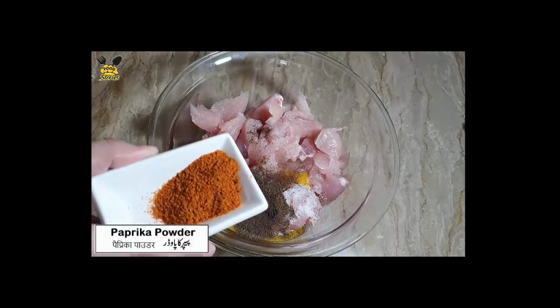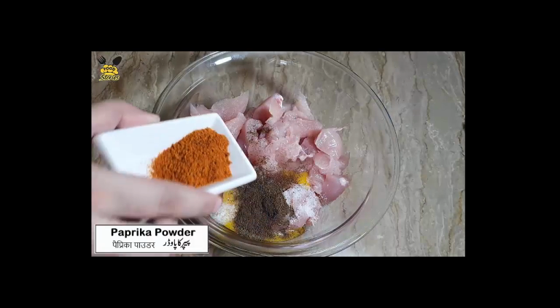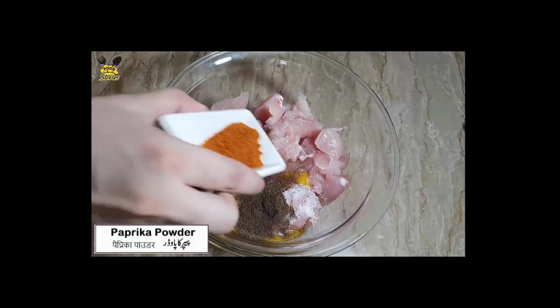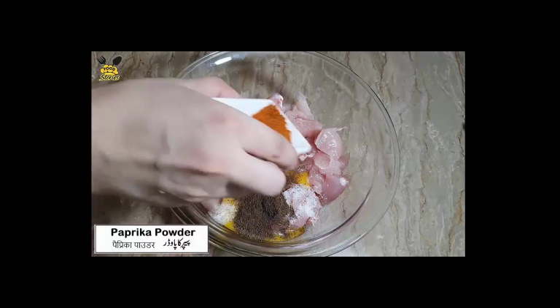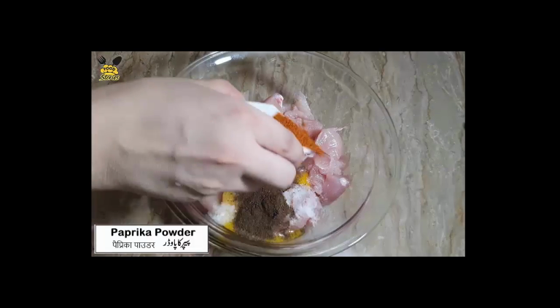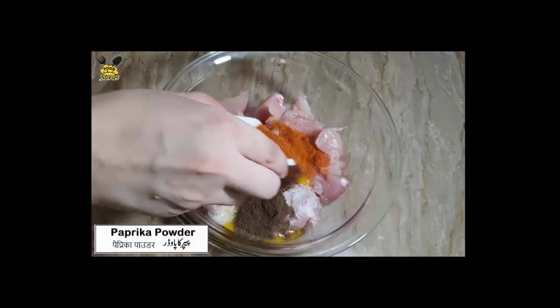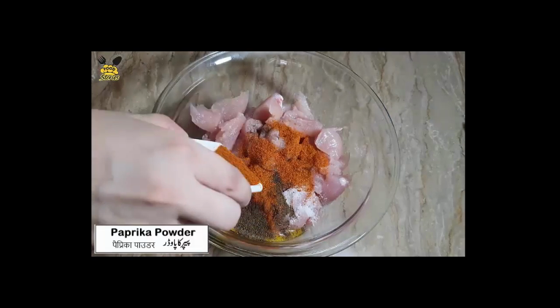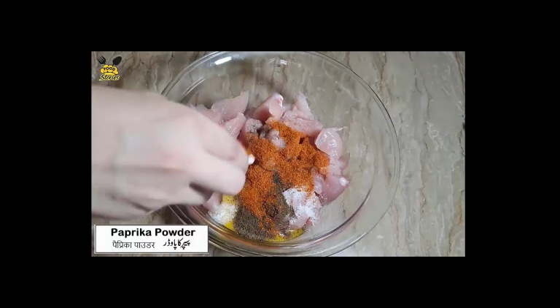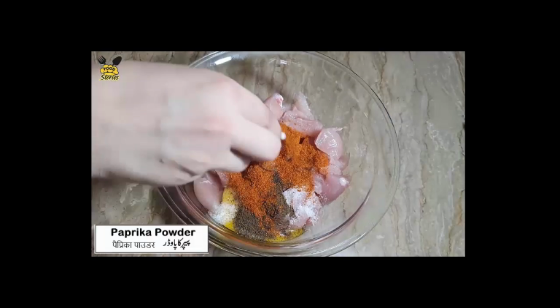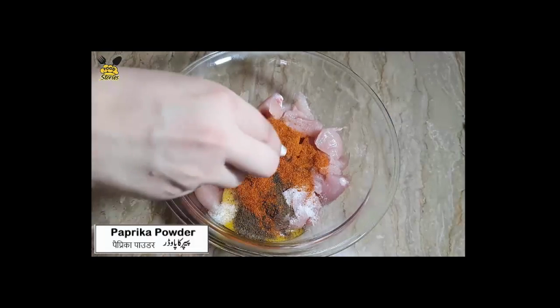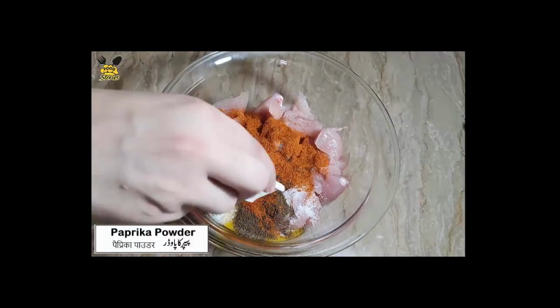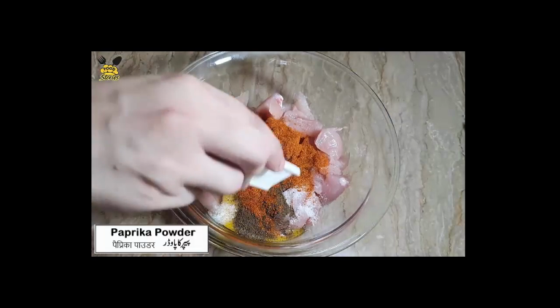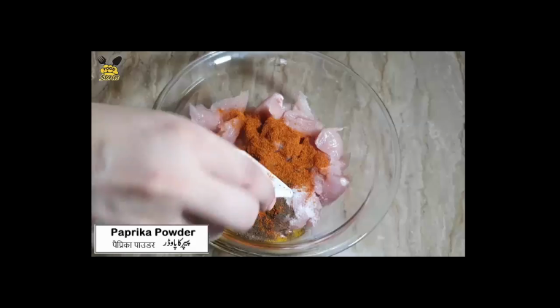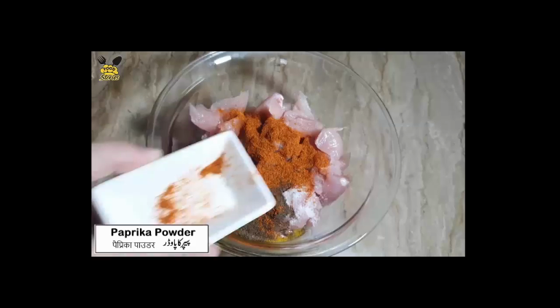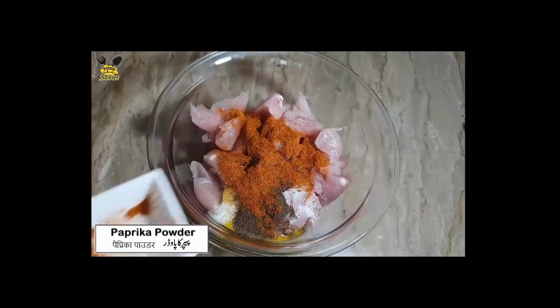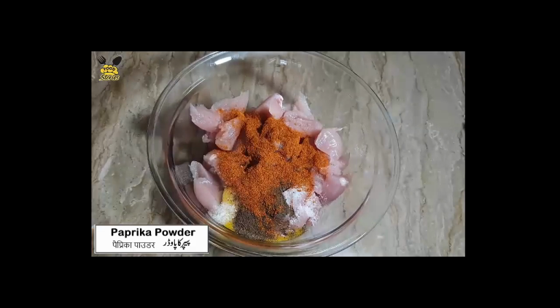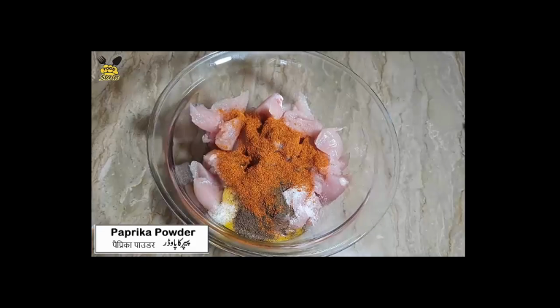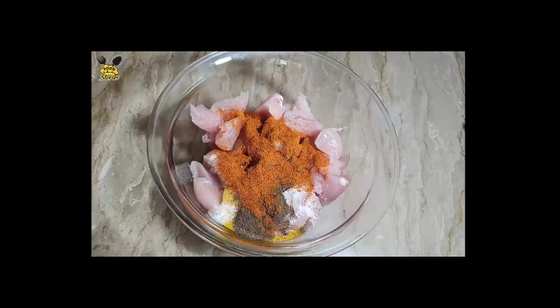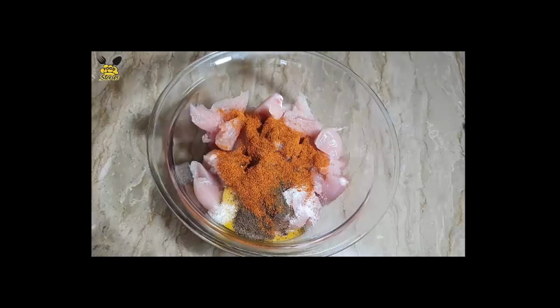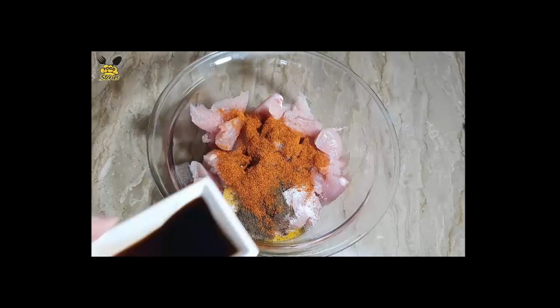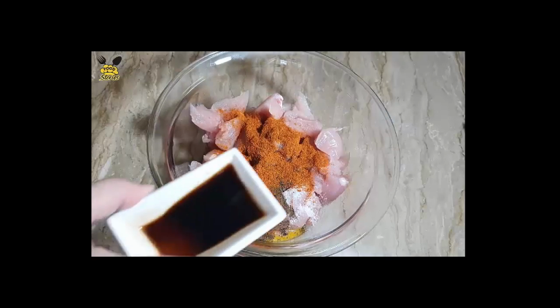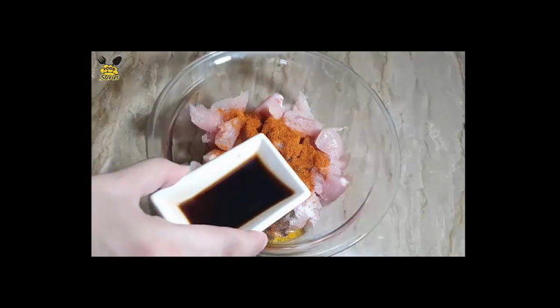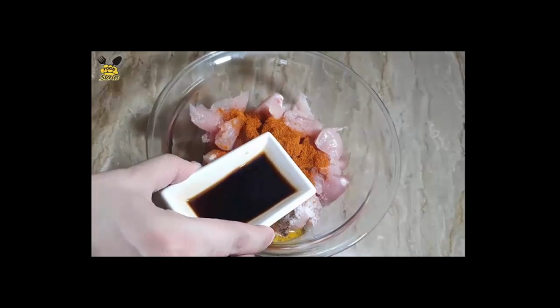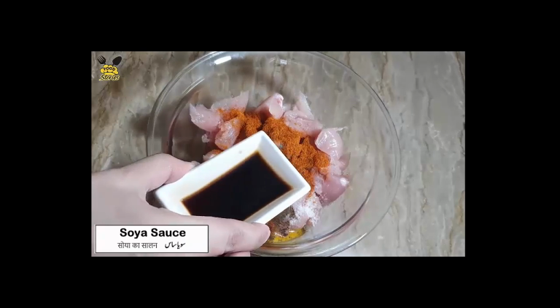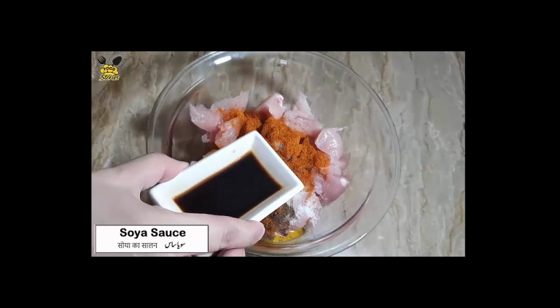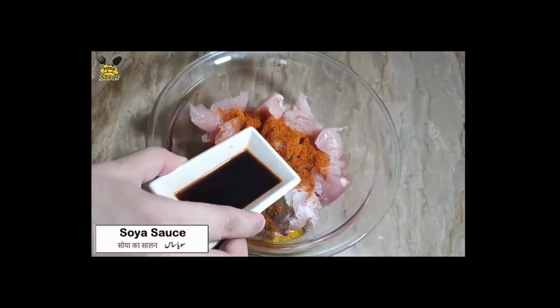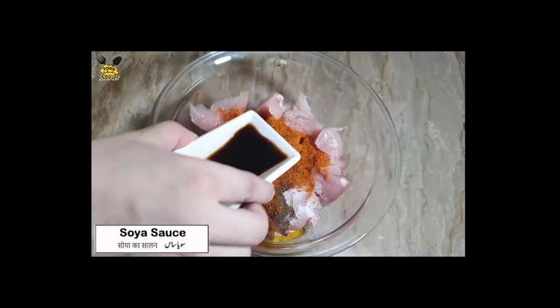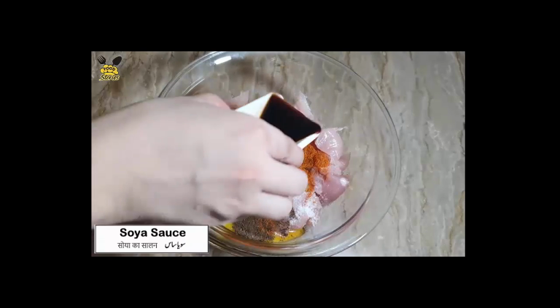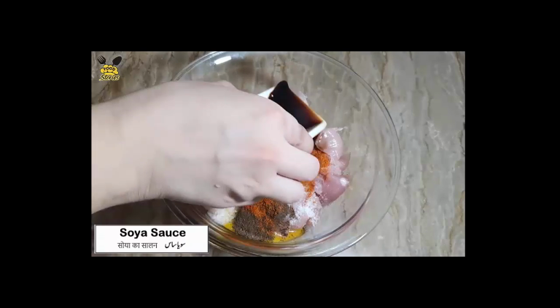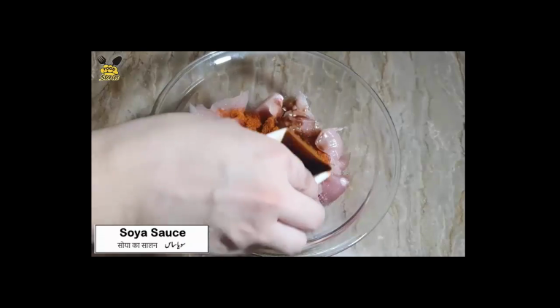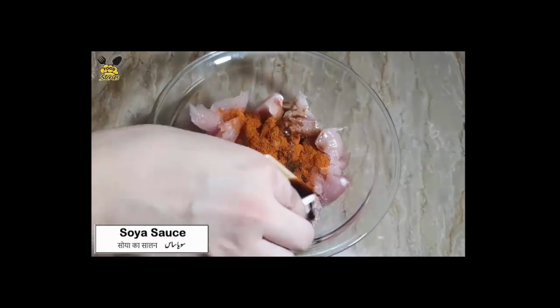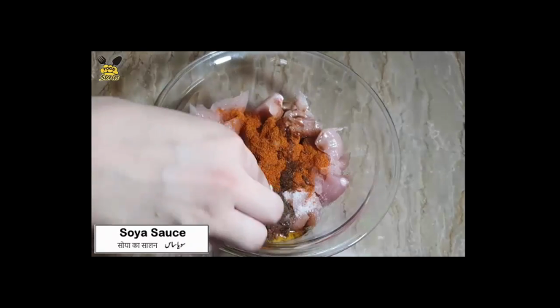Add paprika powder, 1 teaspoon. Add soya sauce, 1 tablespoon.